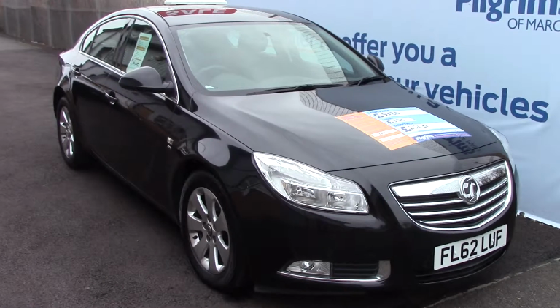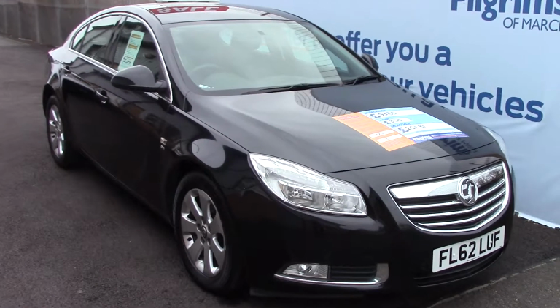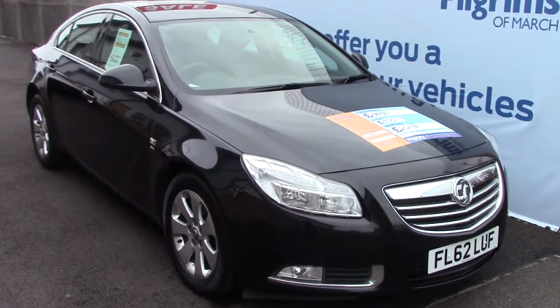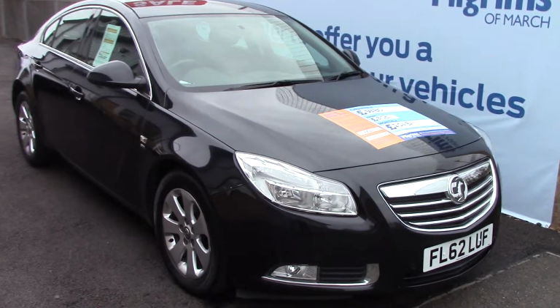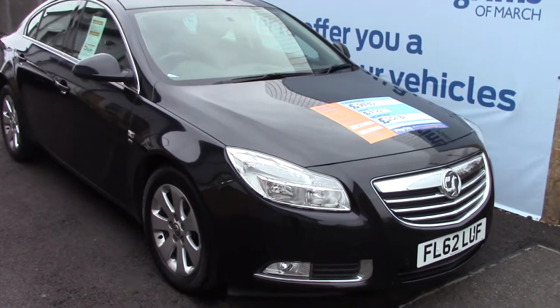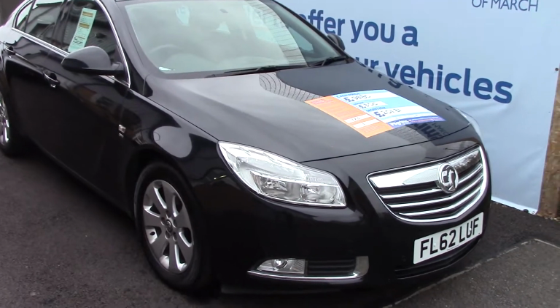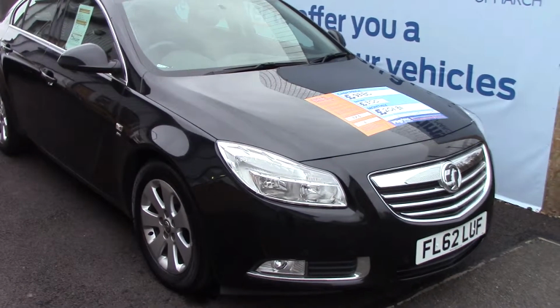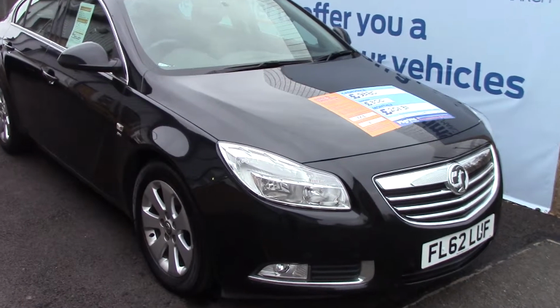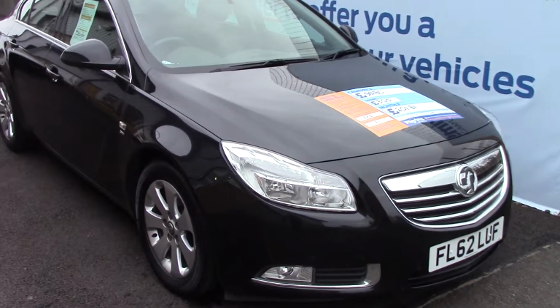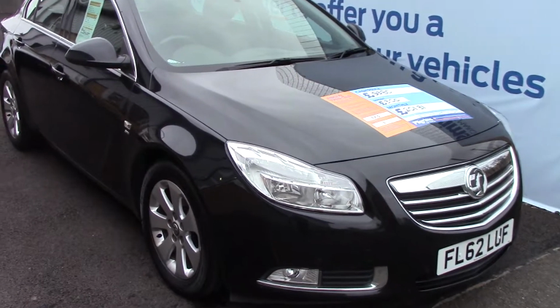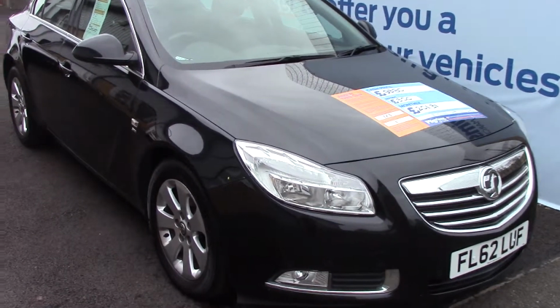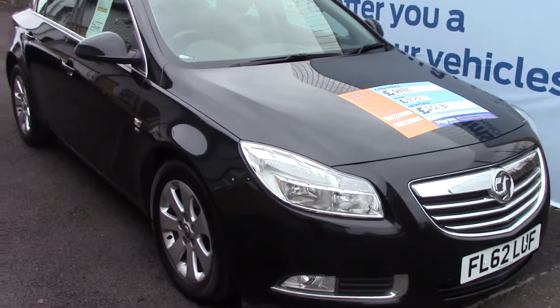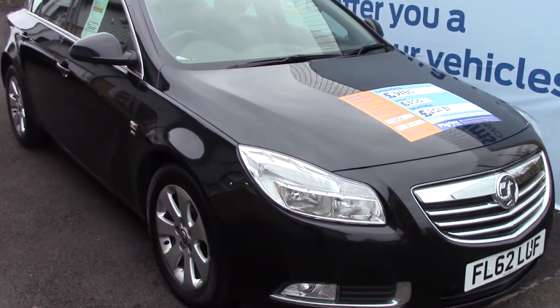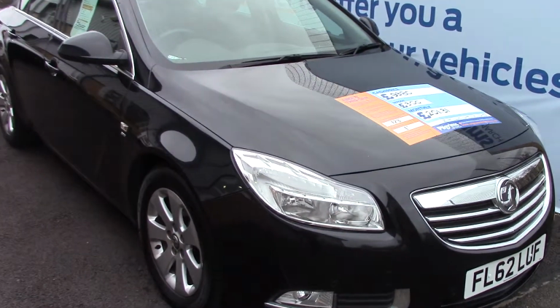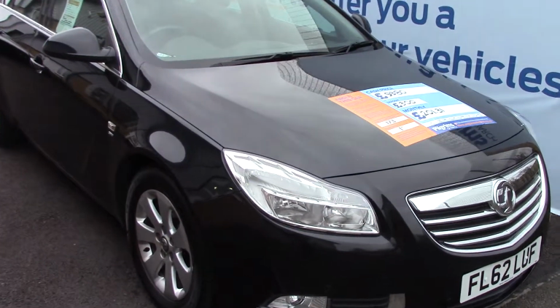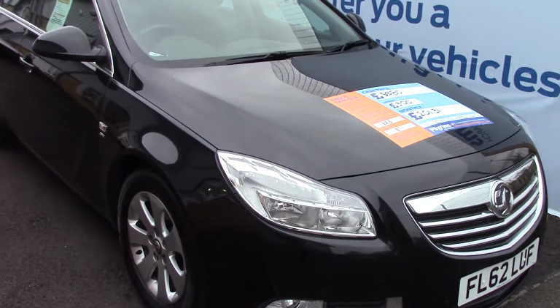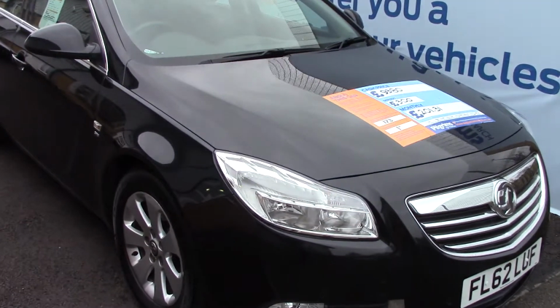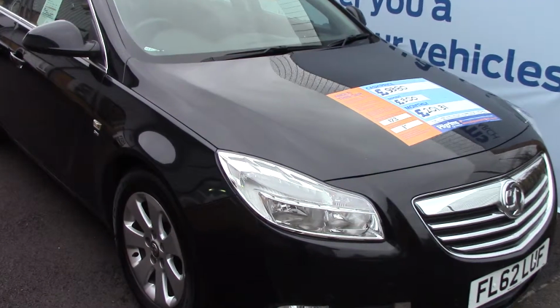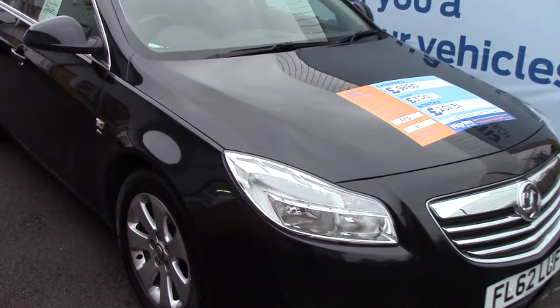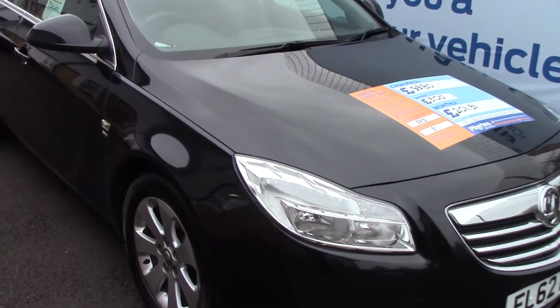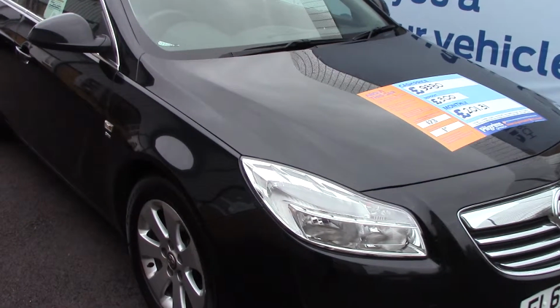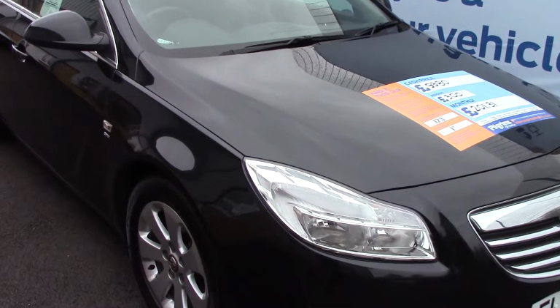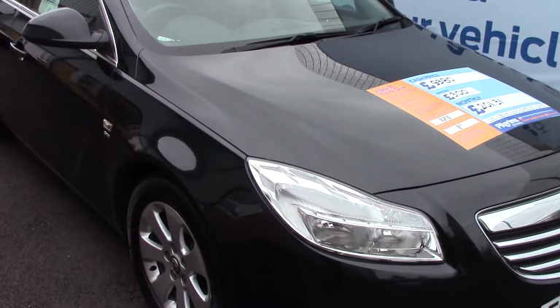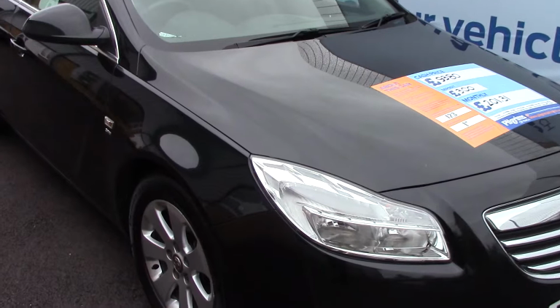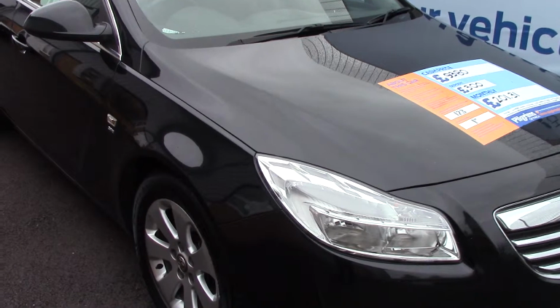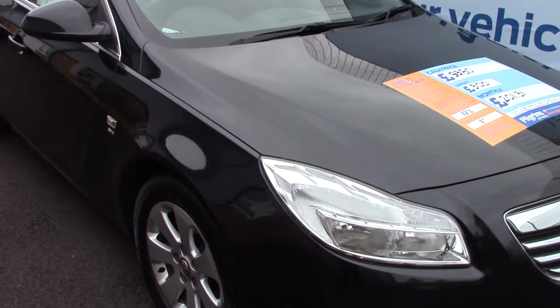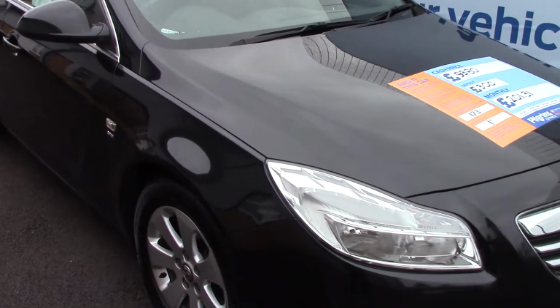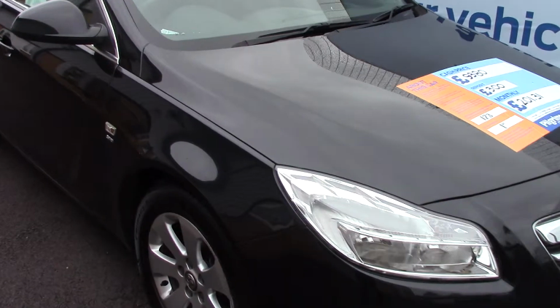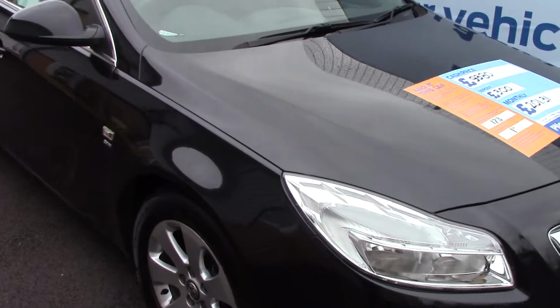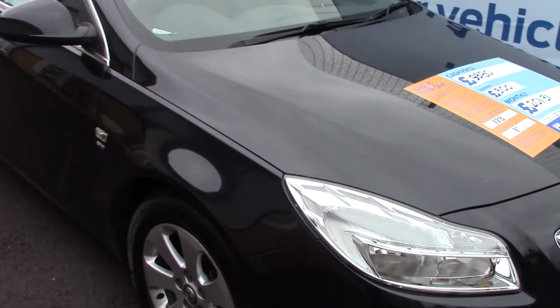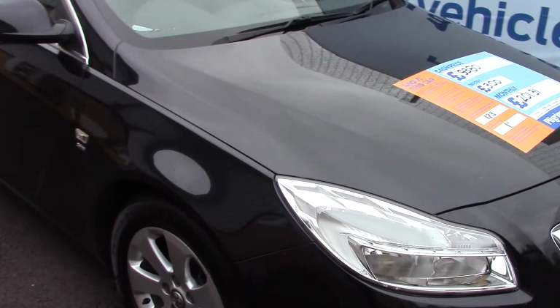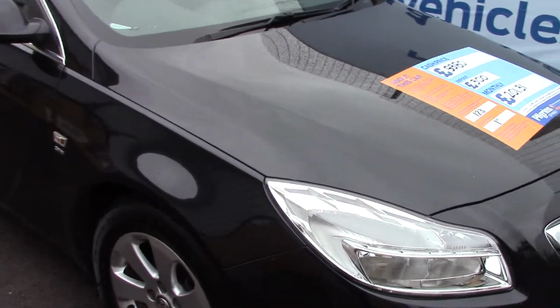Welcome to Pilgrims. I'm going to show you around and talk about this Vauxhall Insignia SRI.